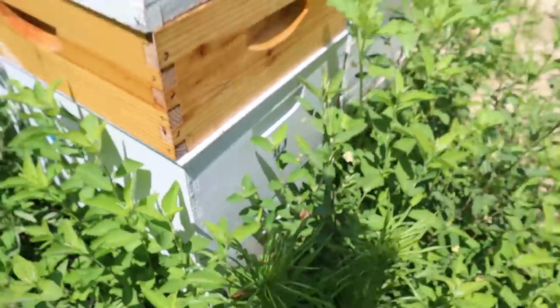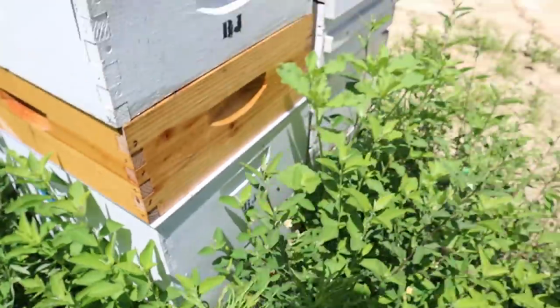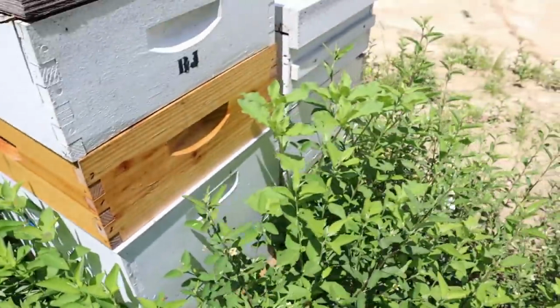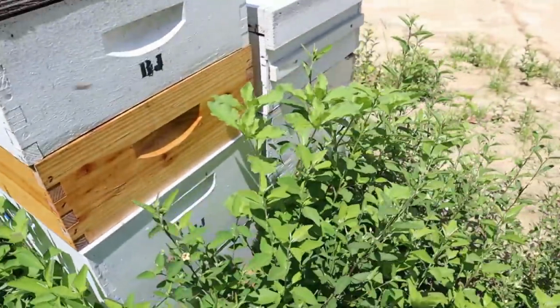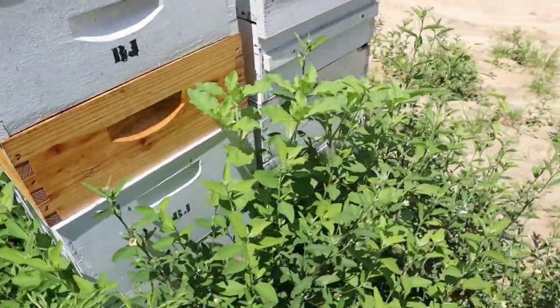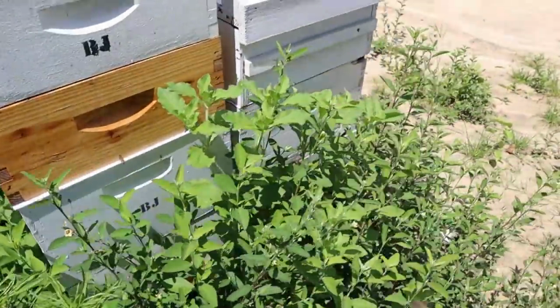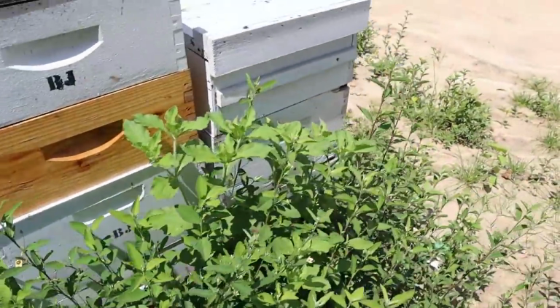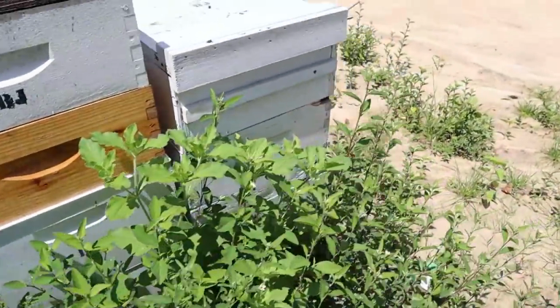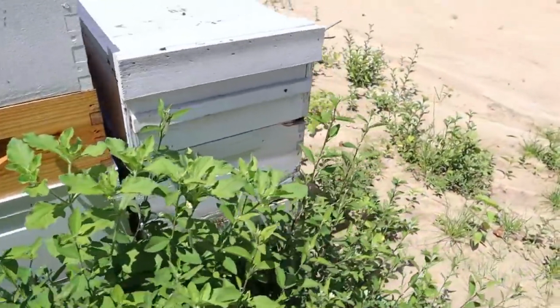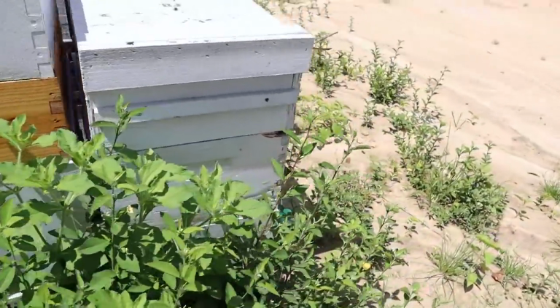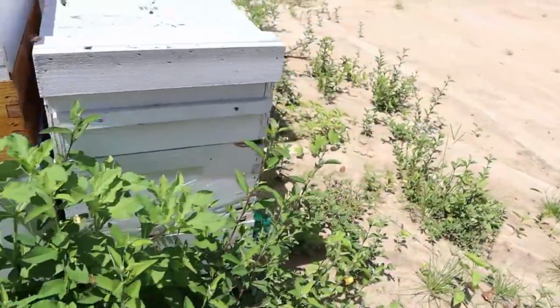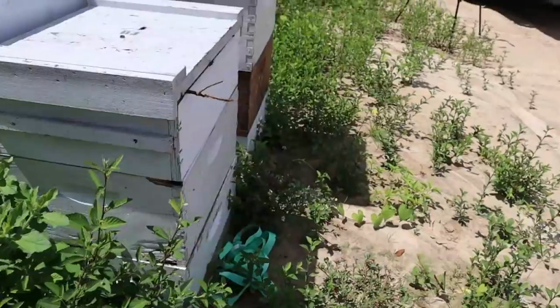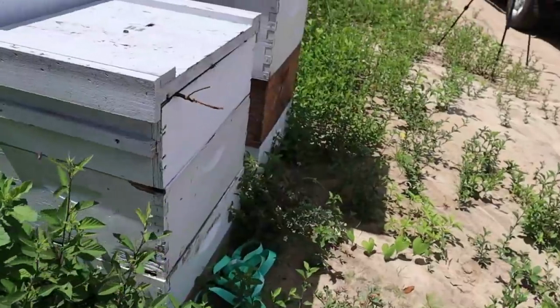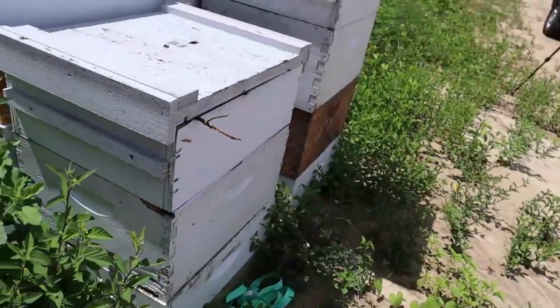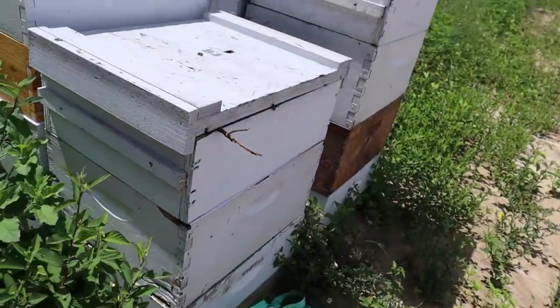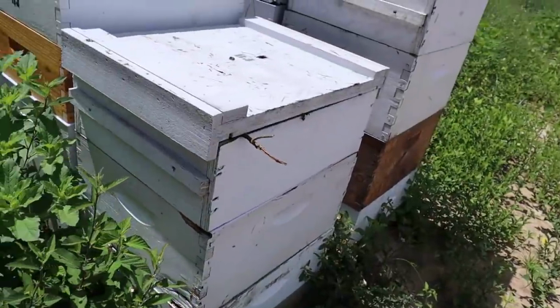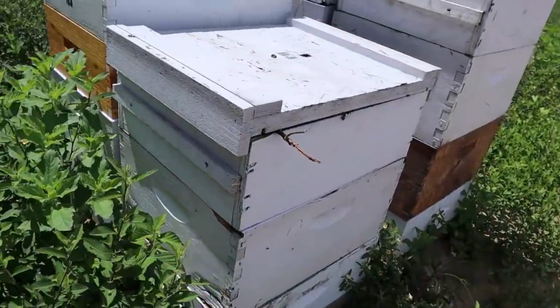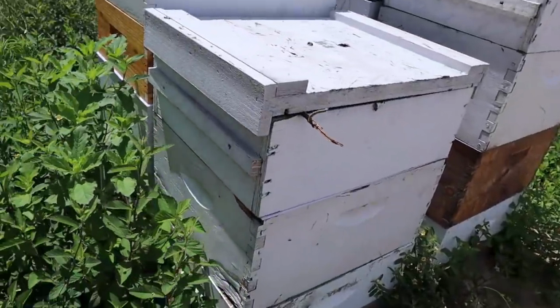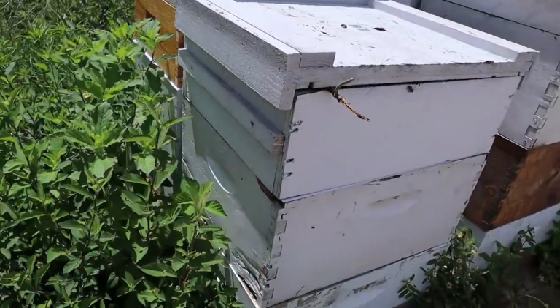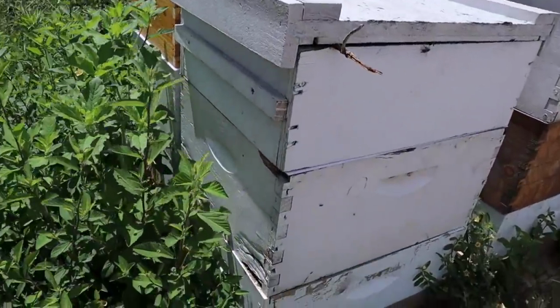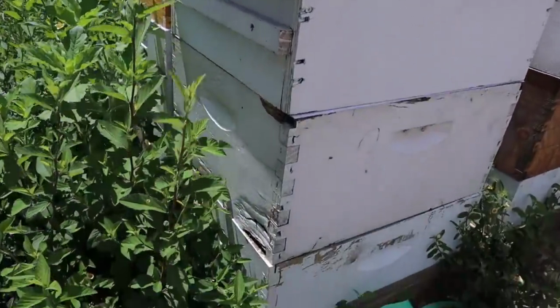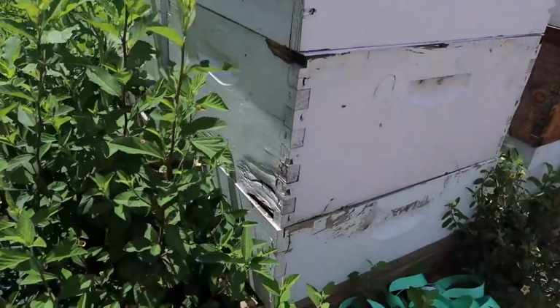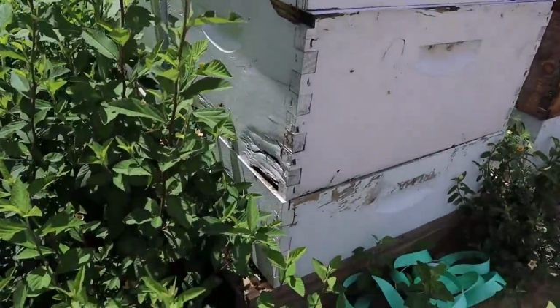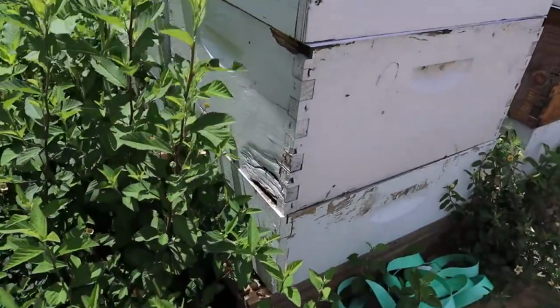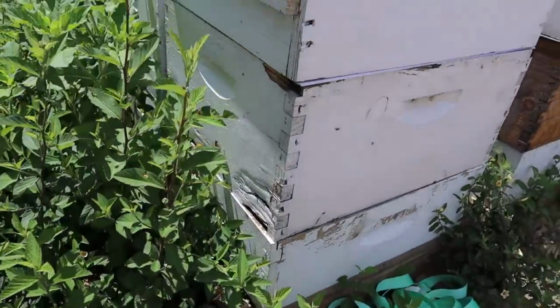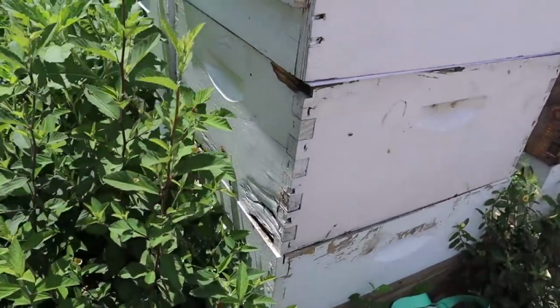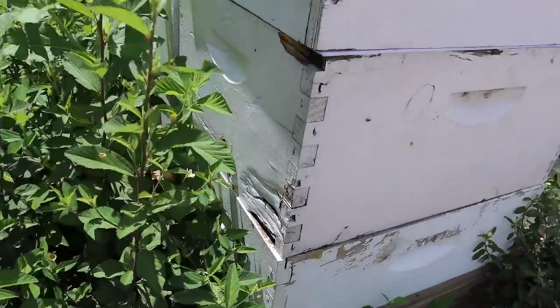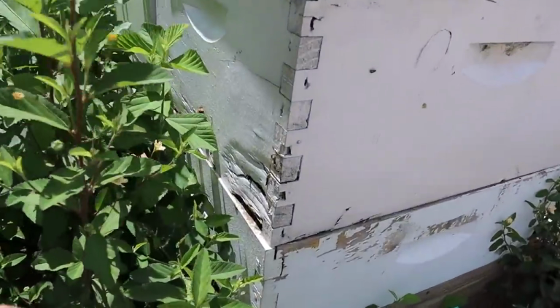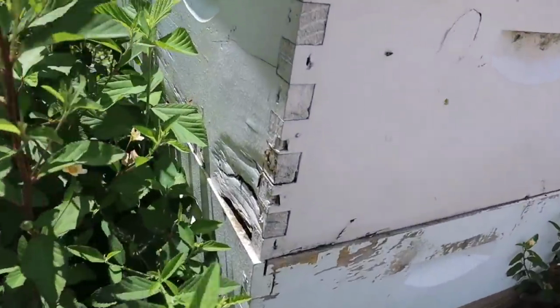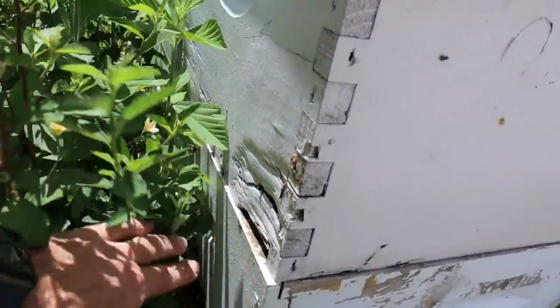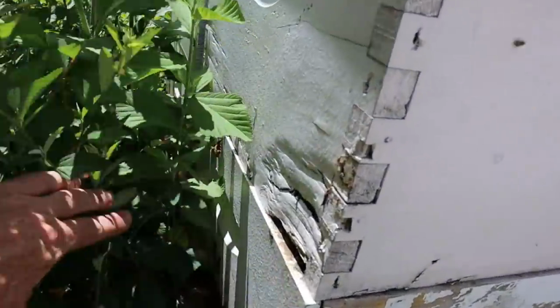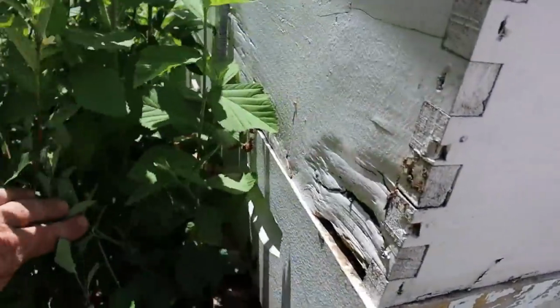We'll be moving these bees in the next few weeks, hopefully to some irrigated cotton particularly.